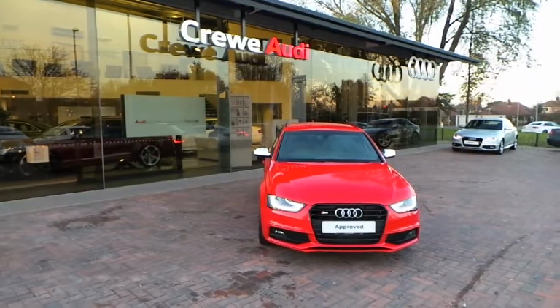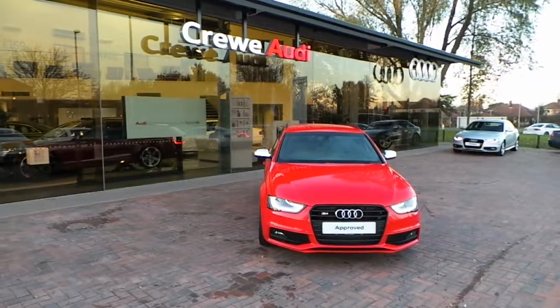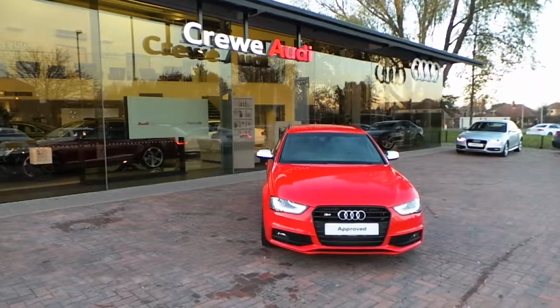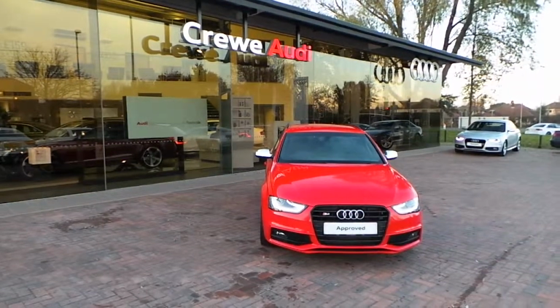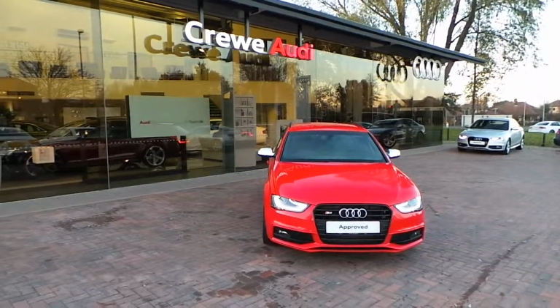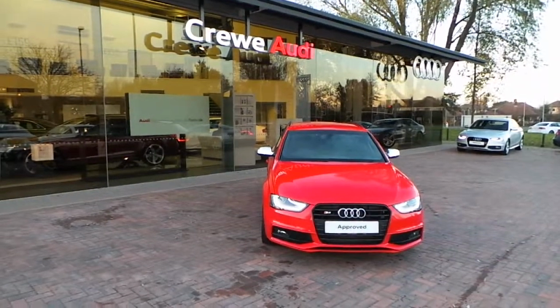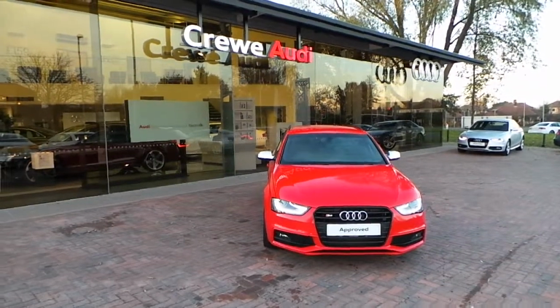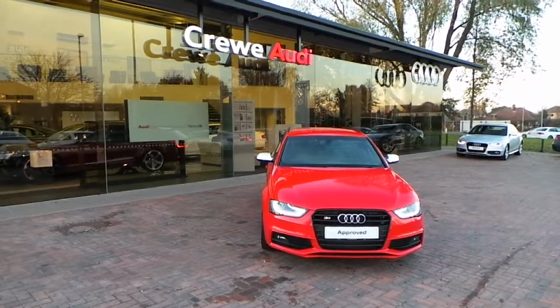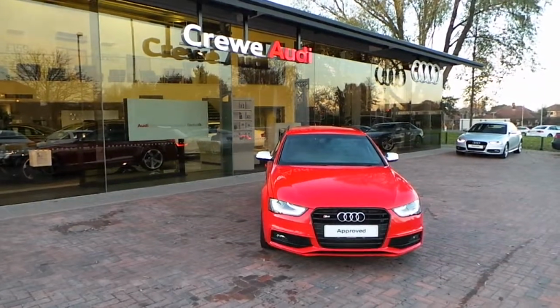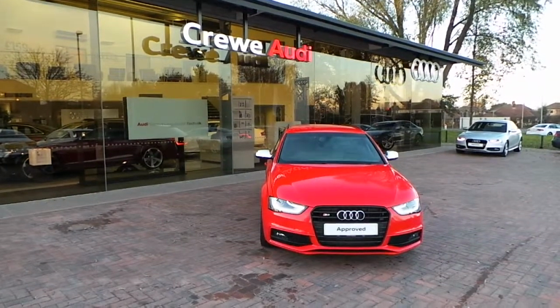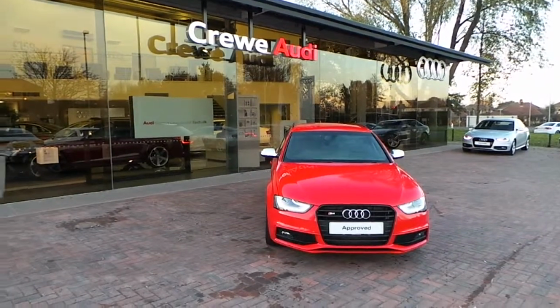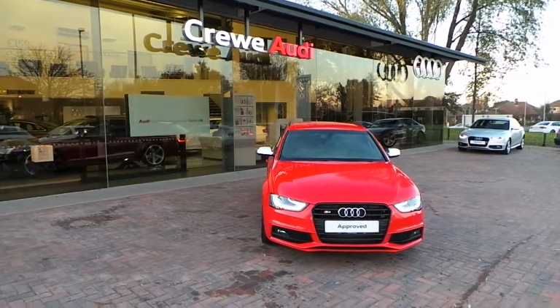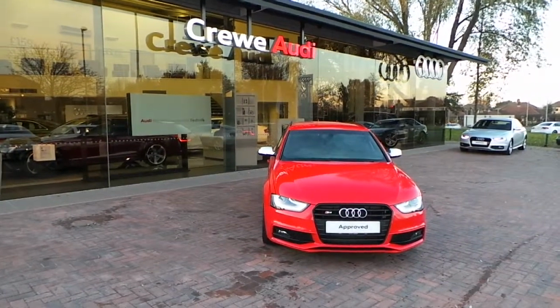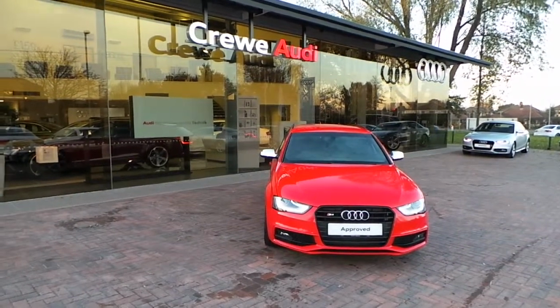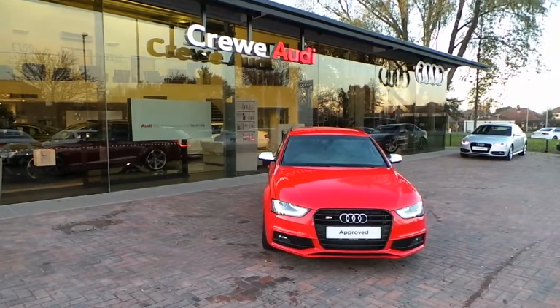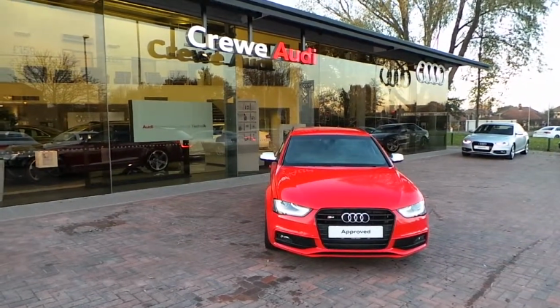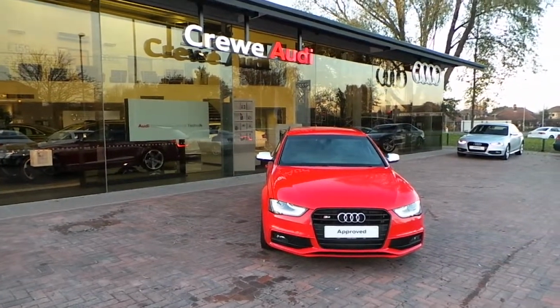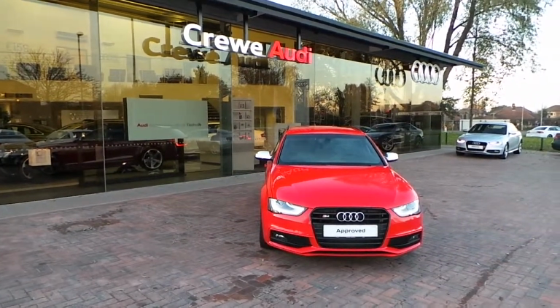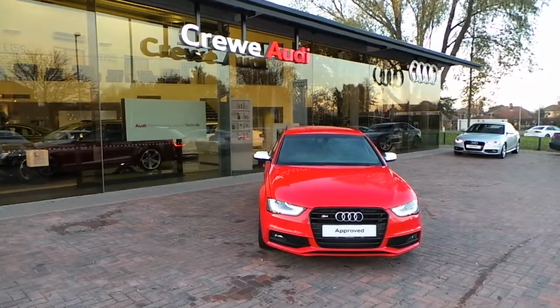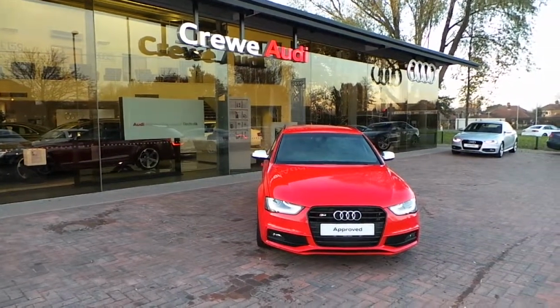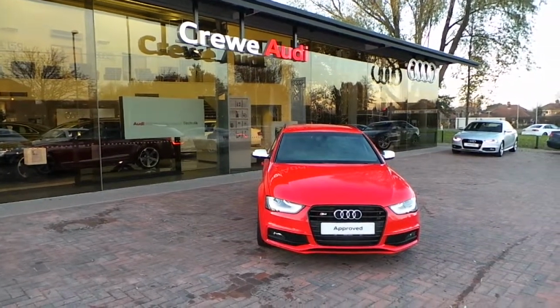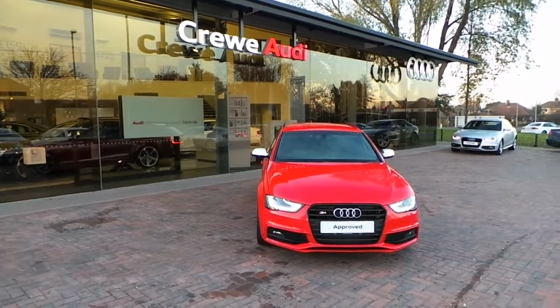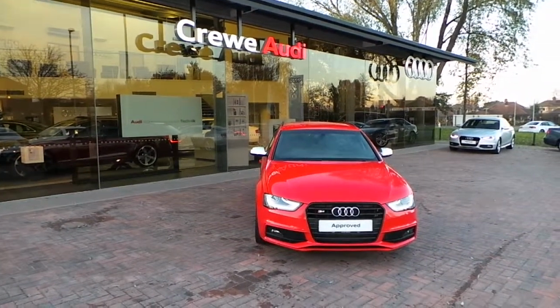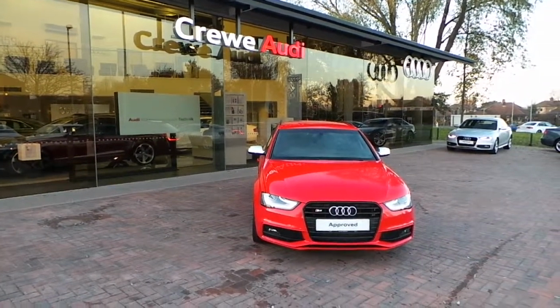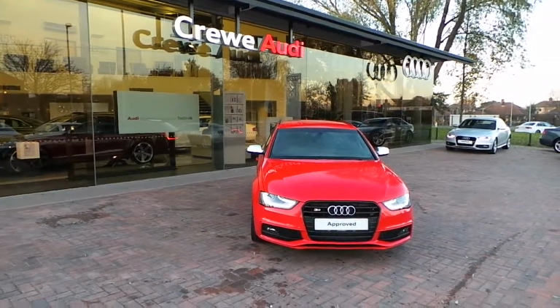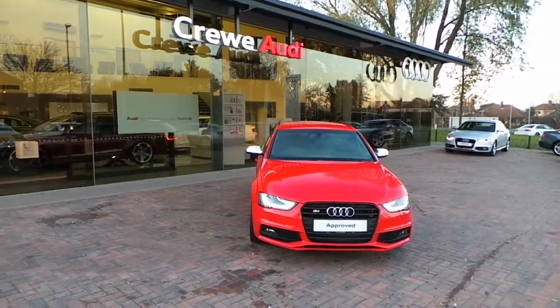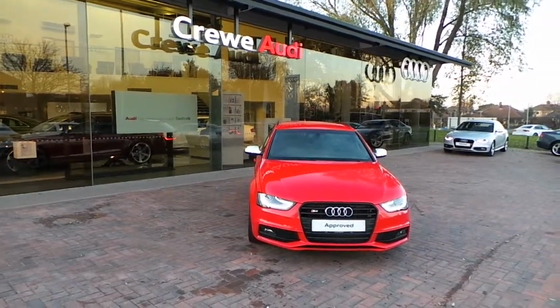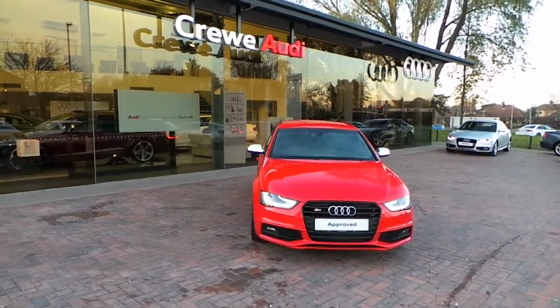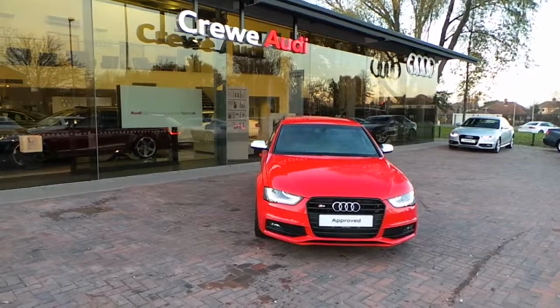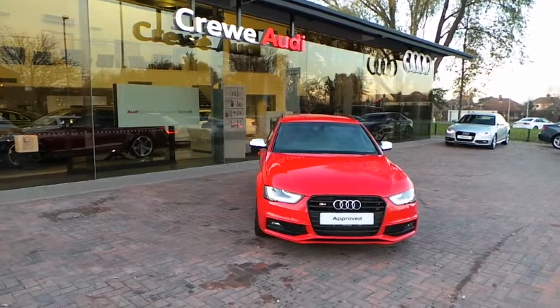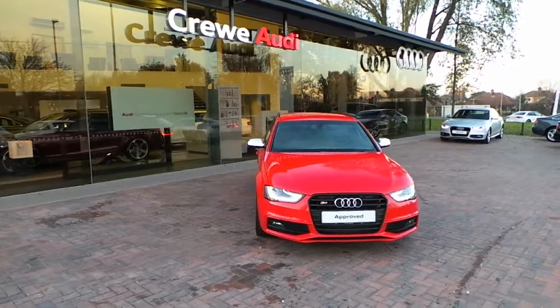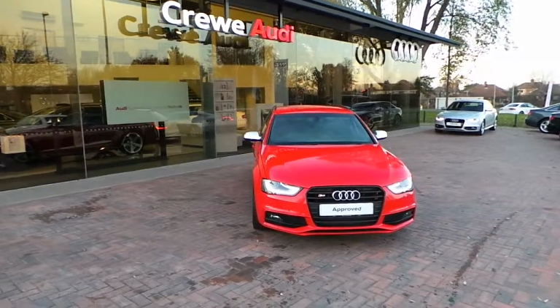Hello and welcome to Crewe Audi. Today we are looking at the 13 plate Black Edition S4.